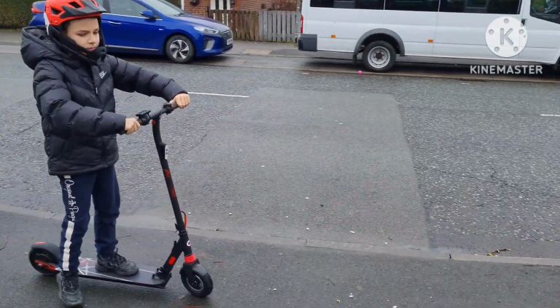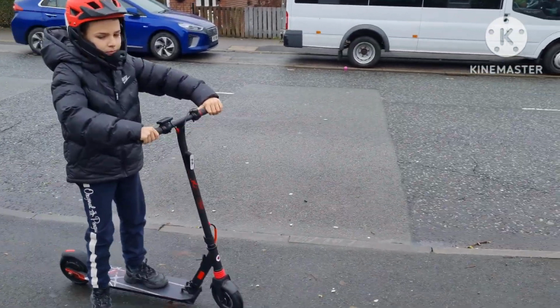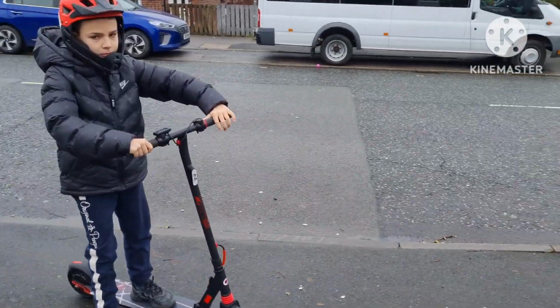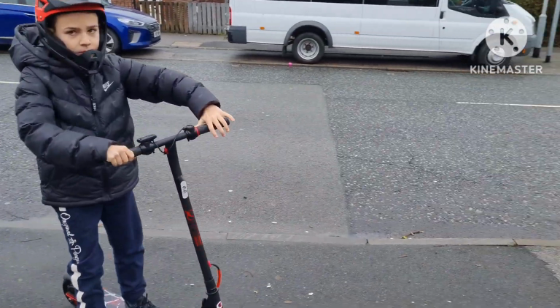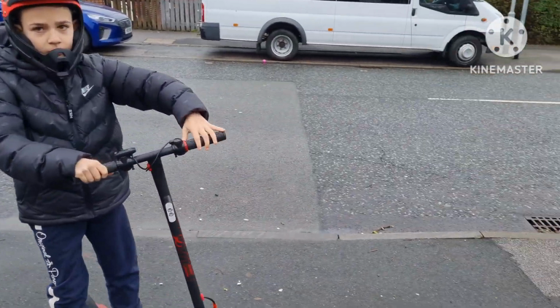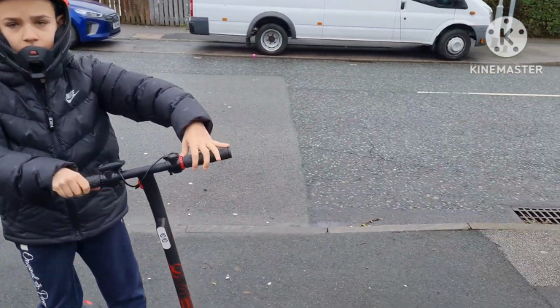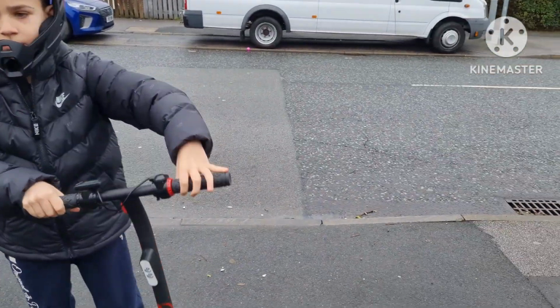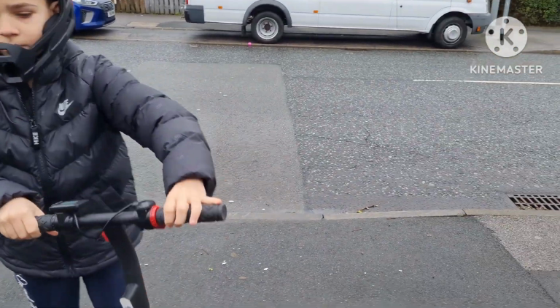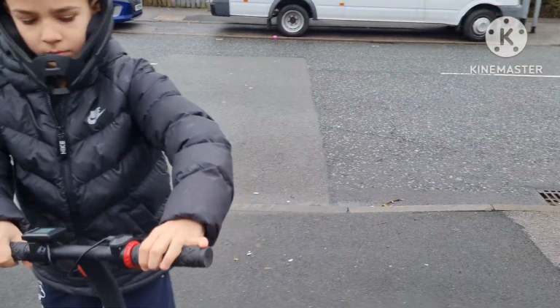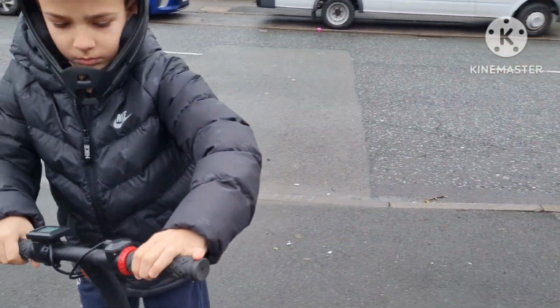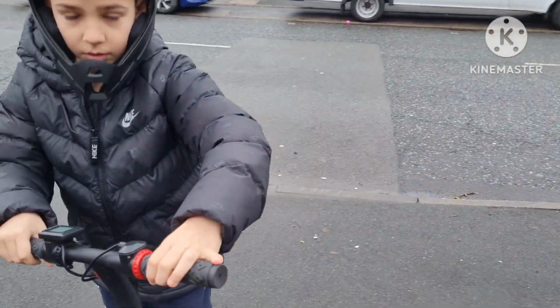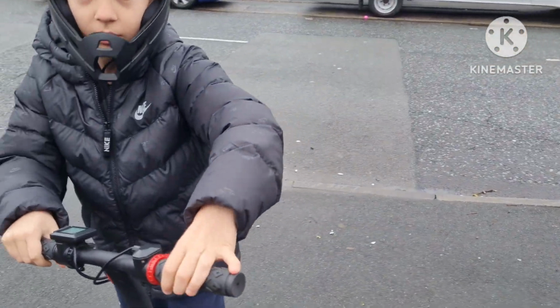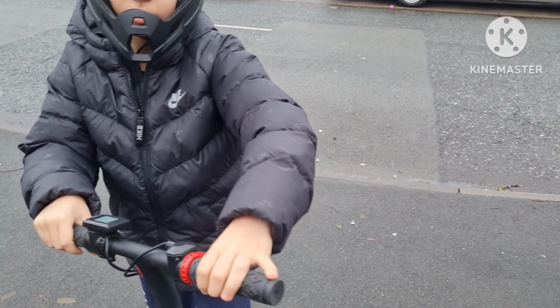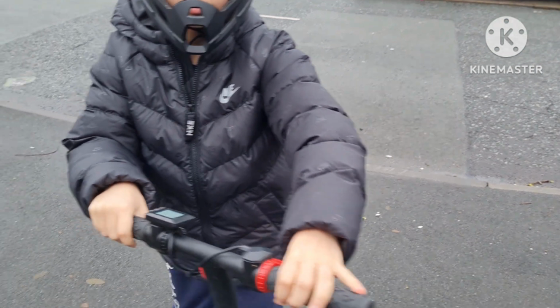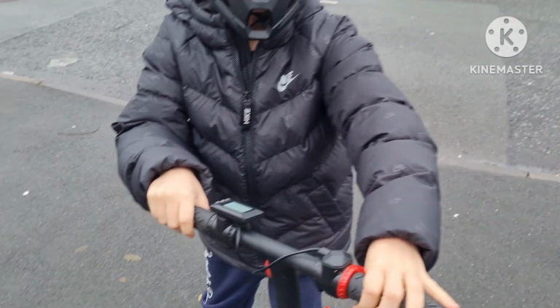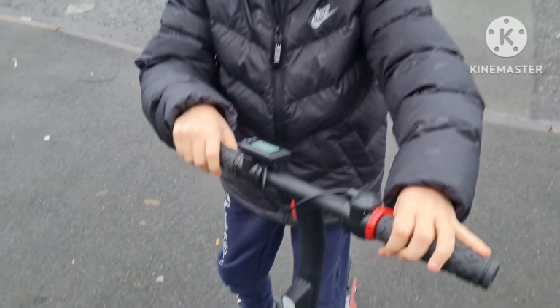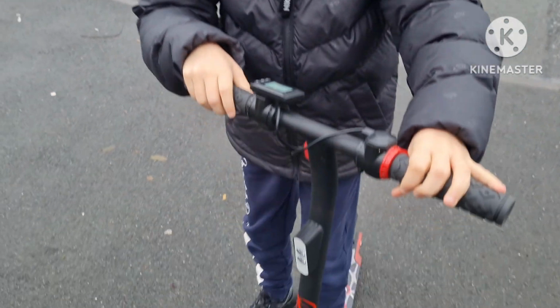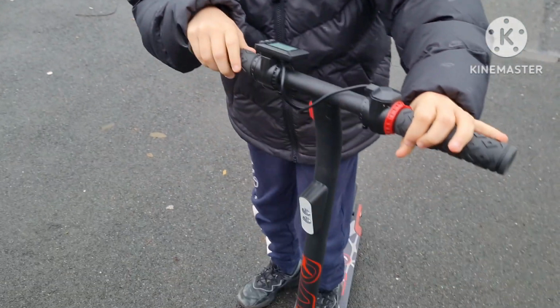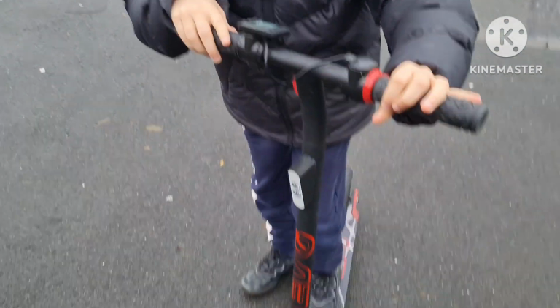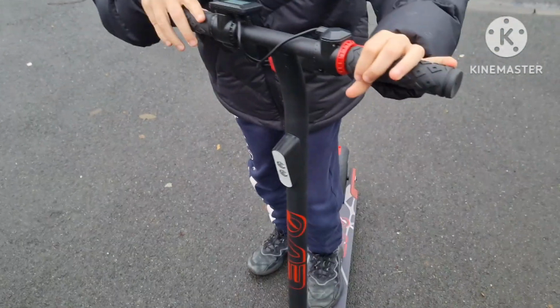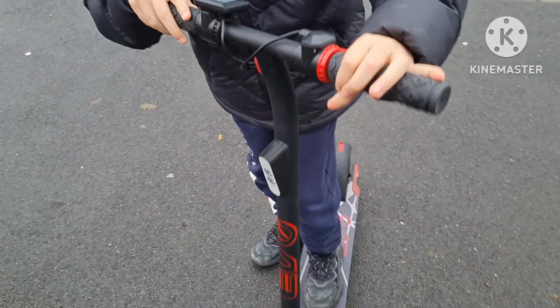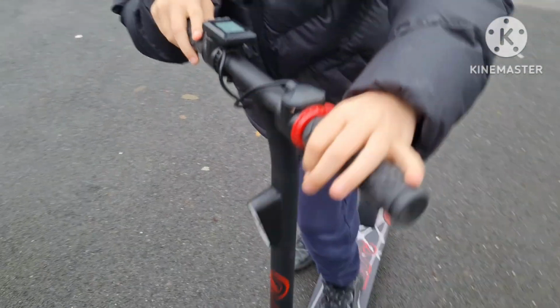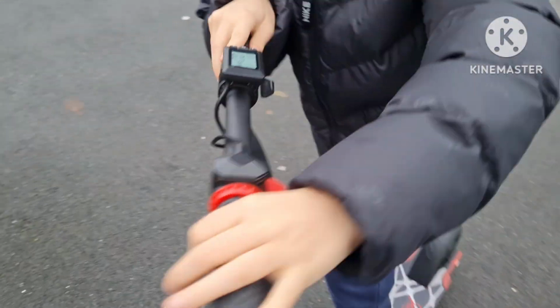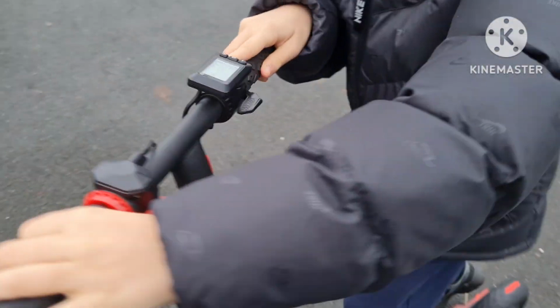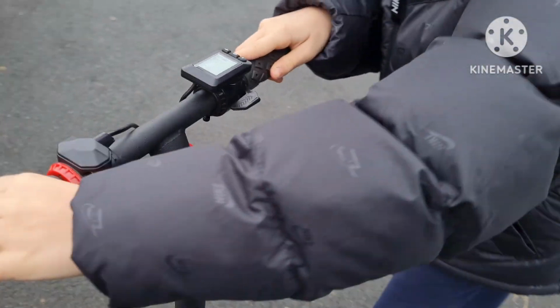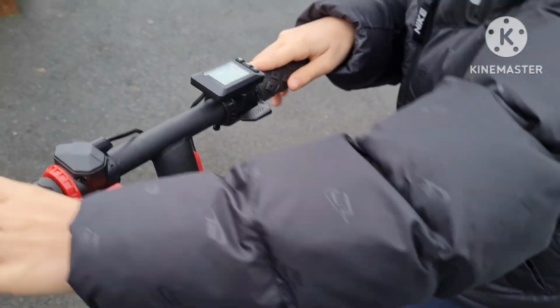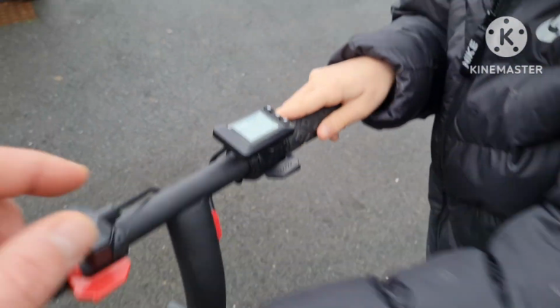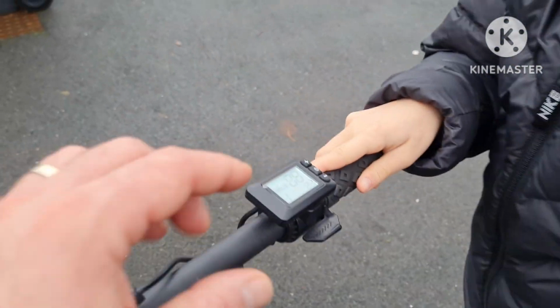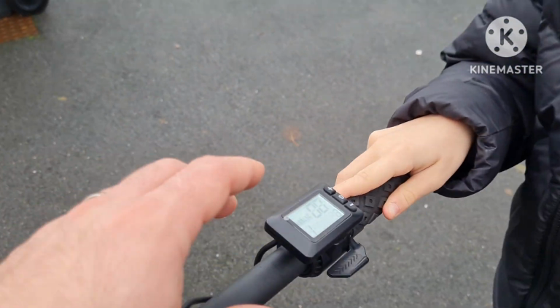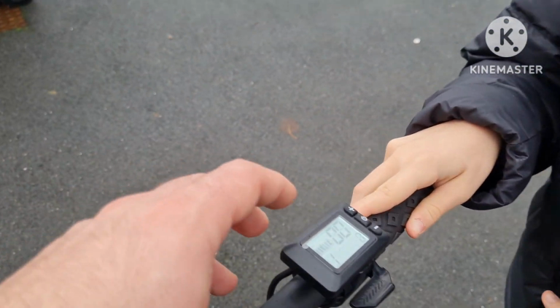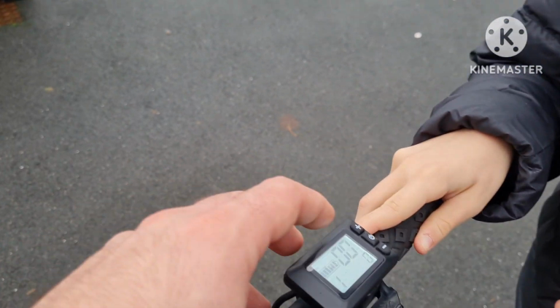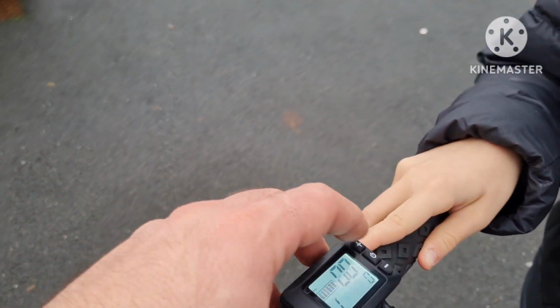Brake — press that red one. It's good. Okay, now put it in second gear.